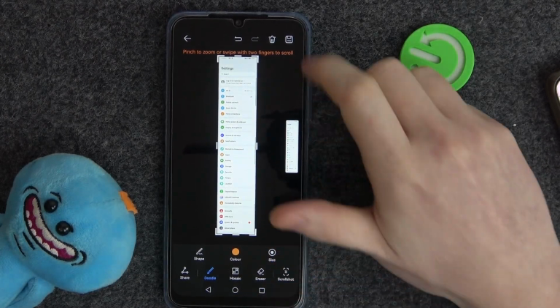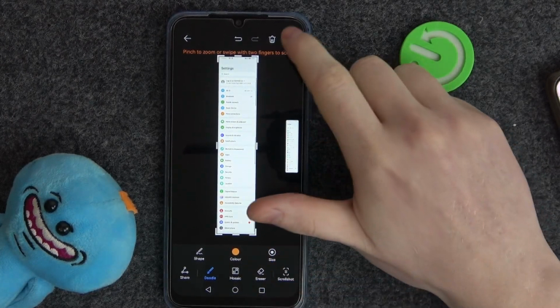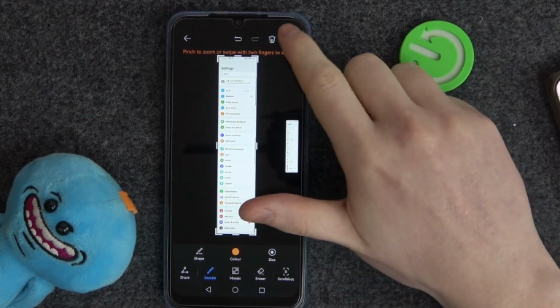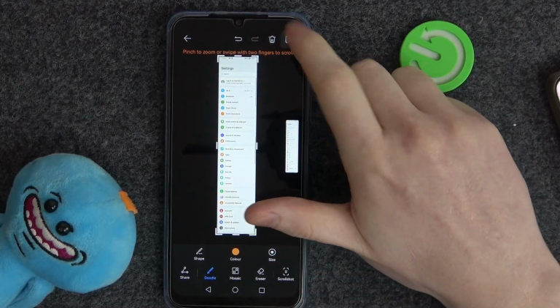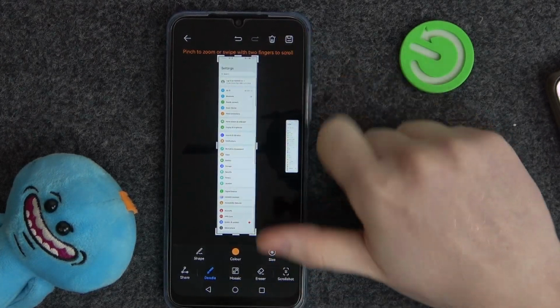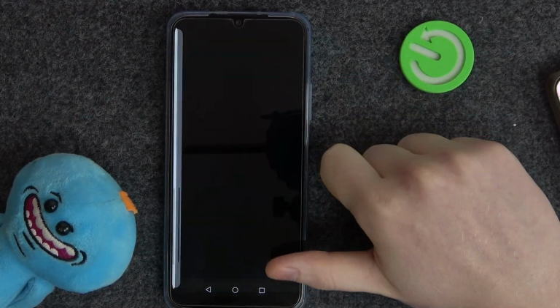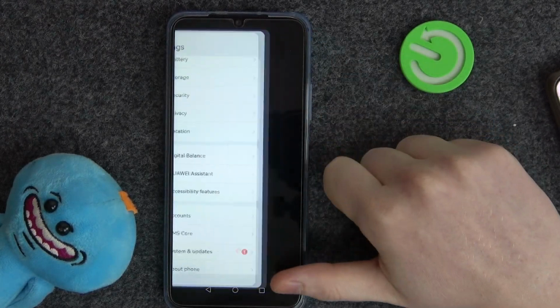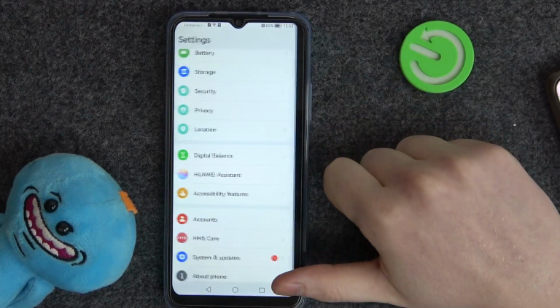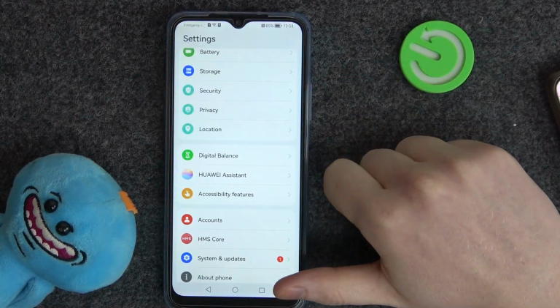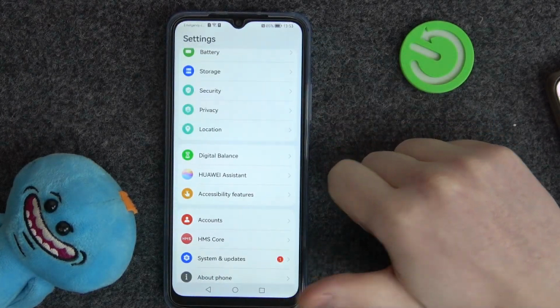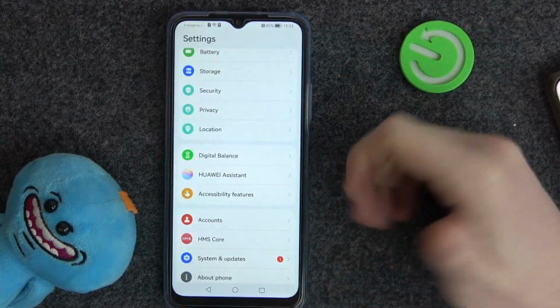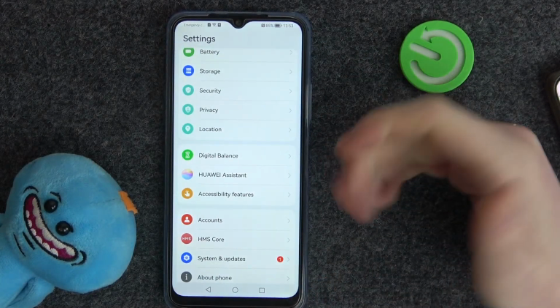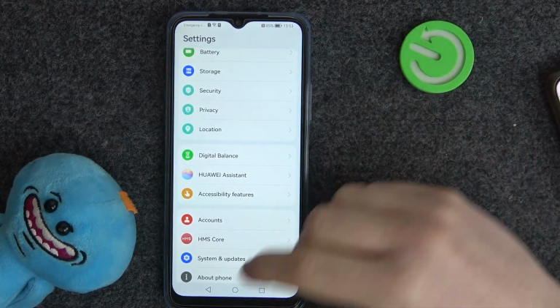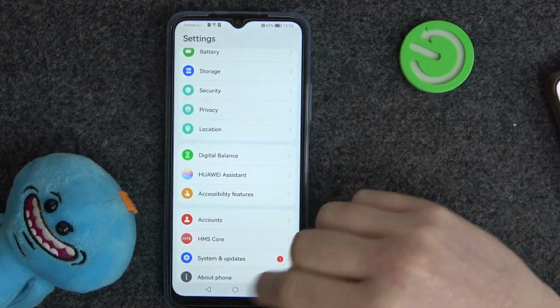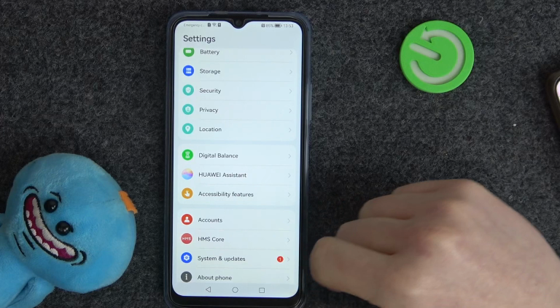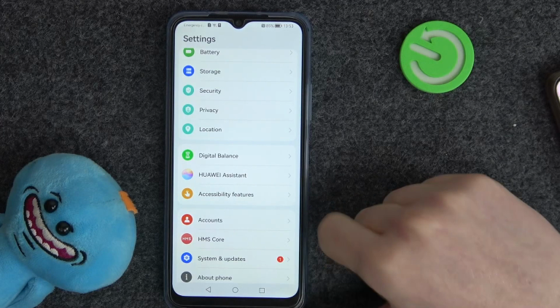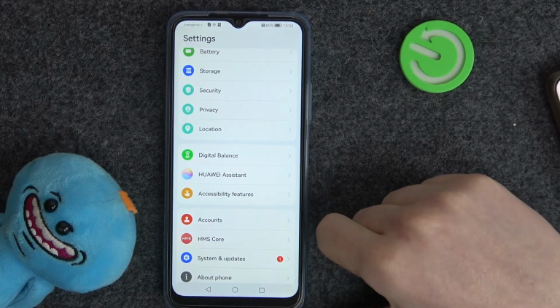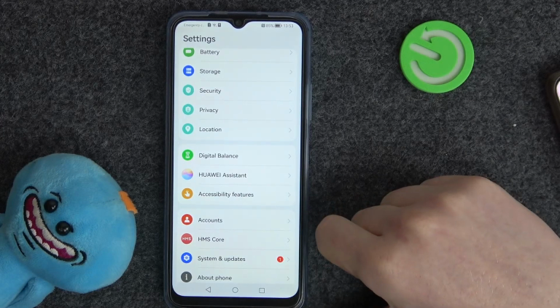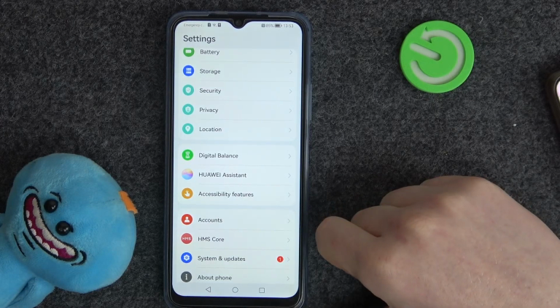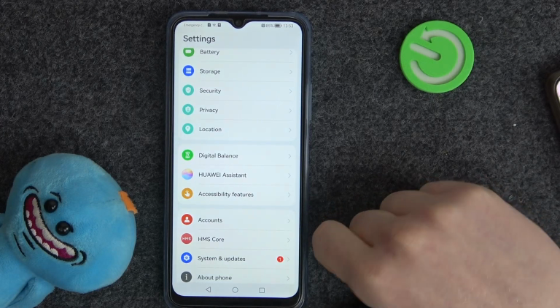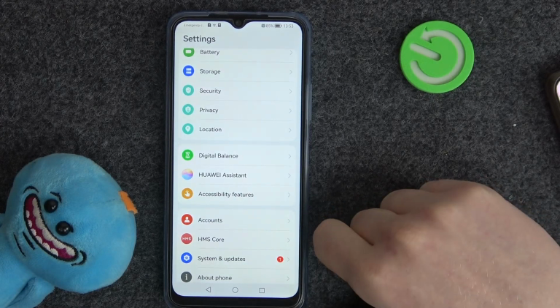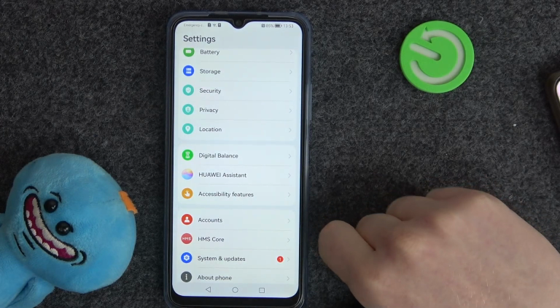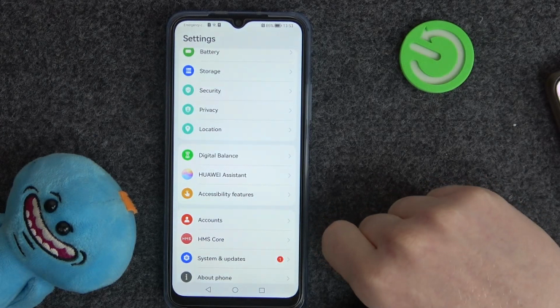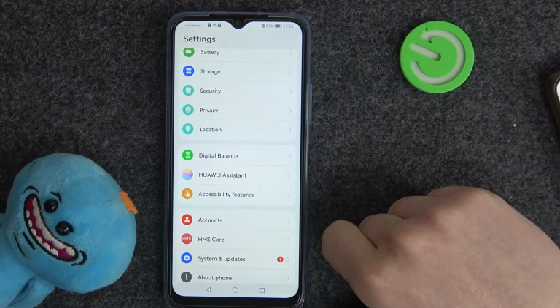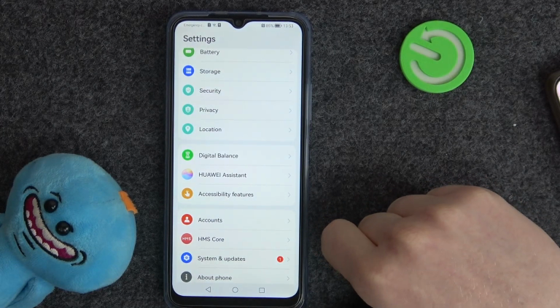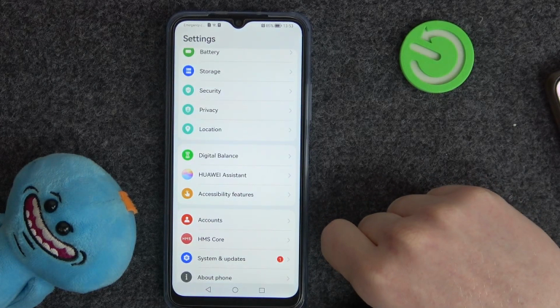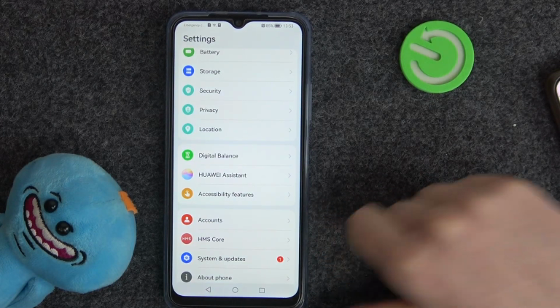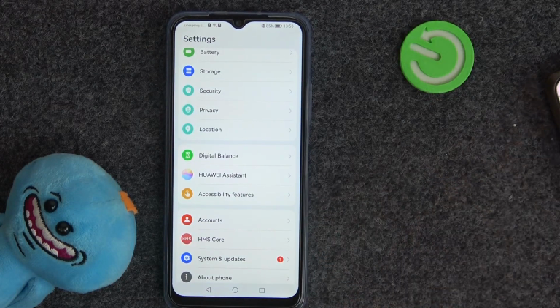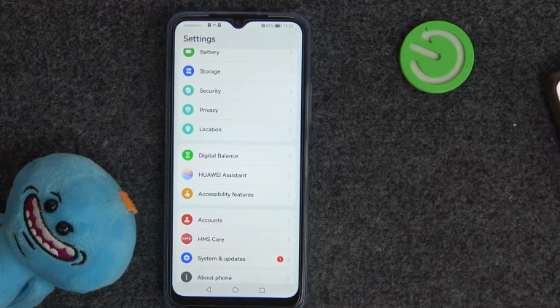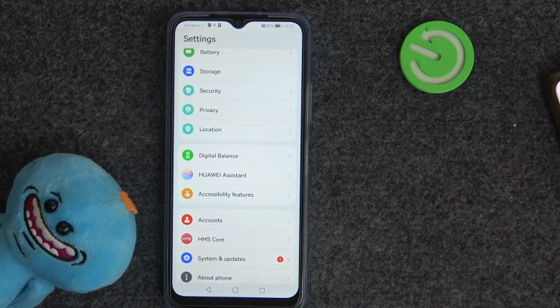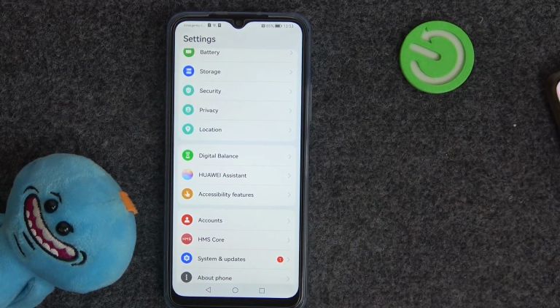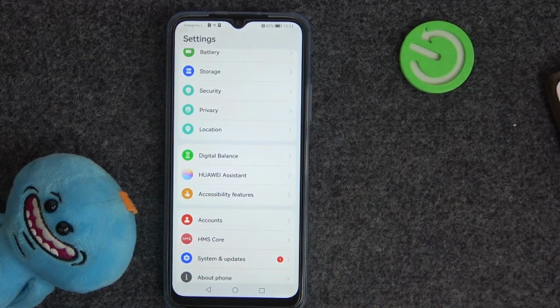Click on save. Now it's sent to the gallery. And that's it for this video. Hope you like it.